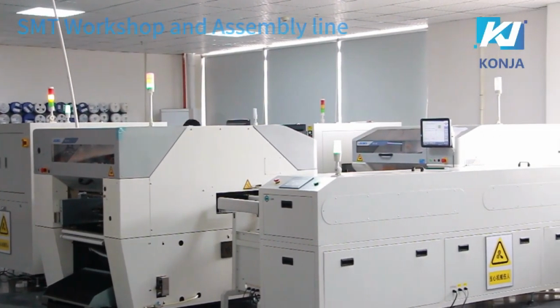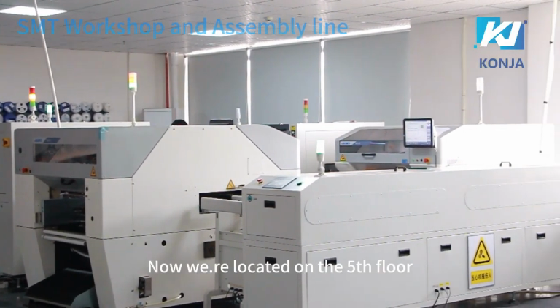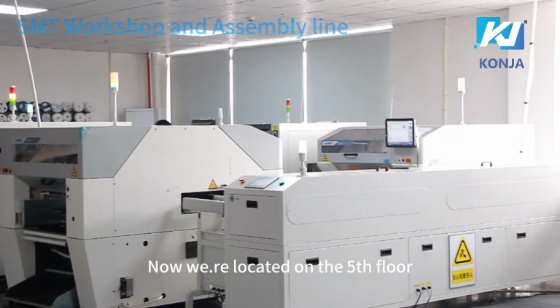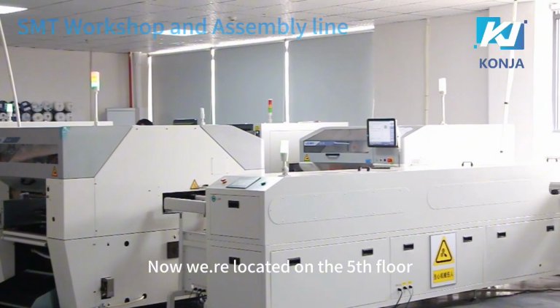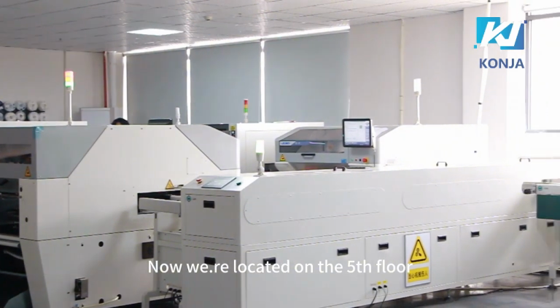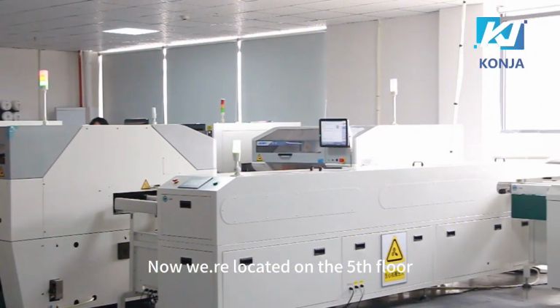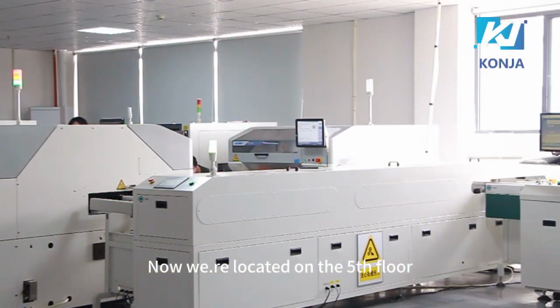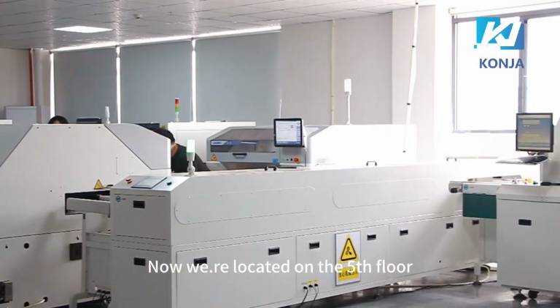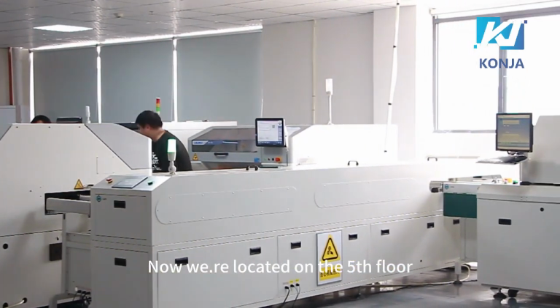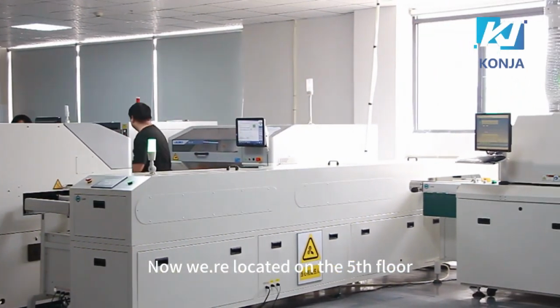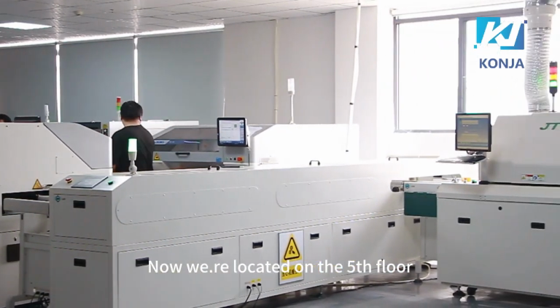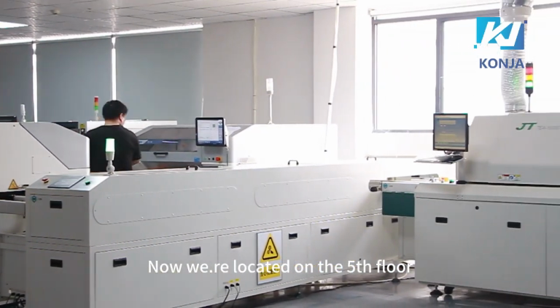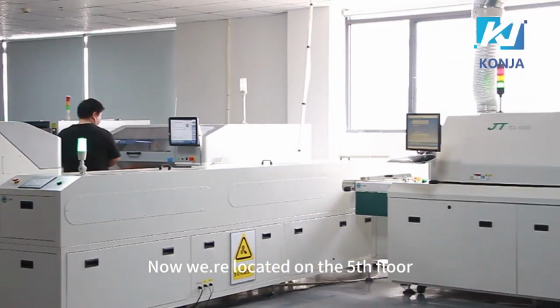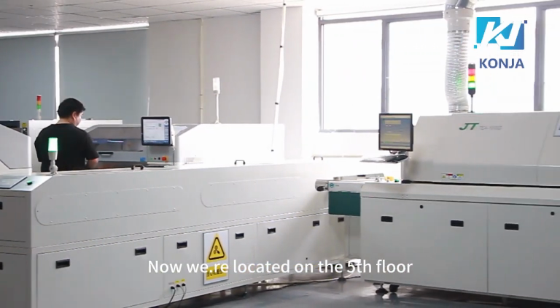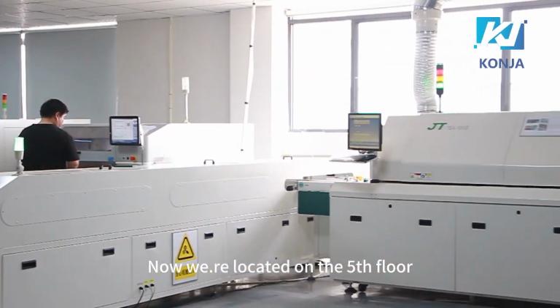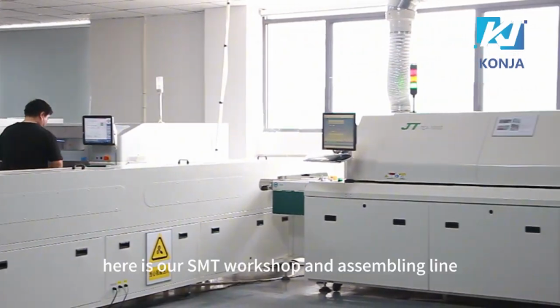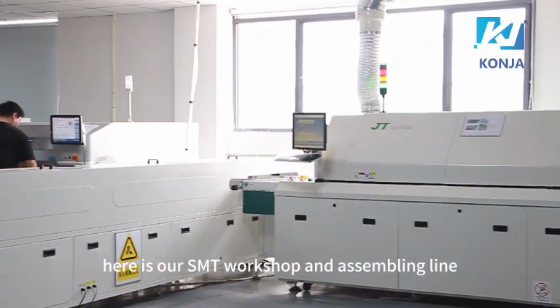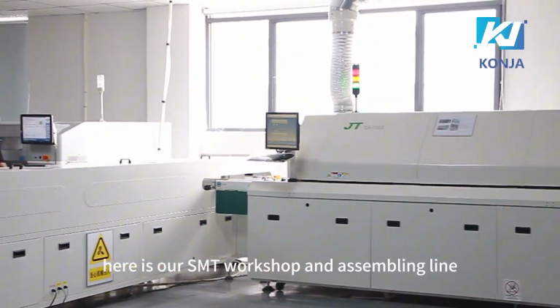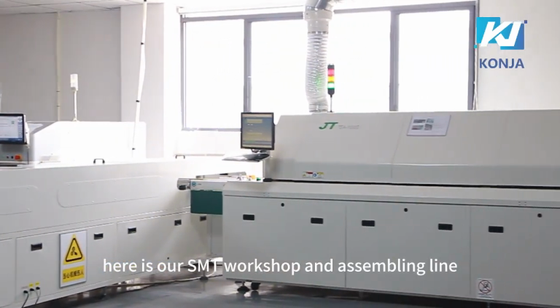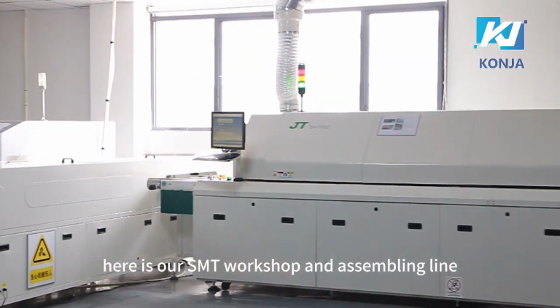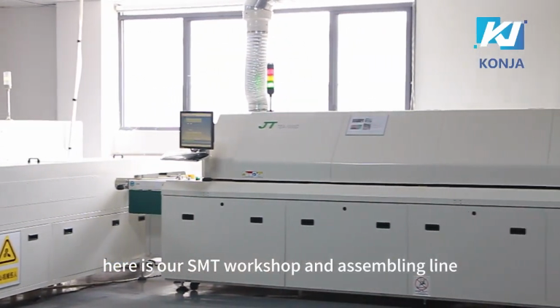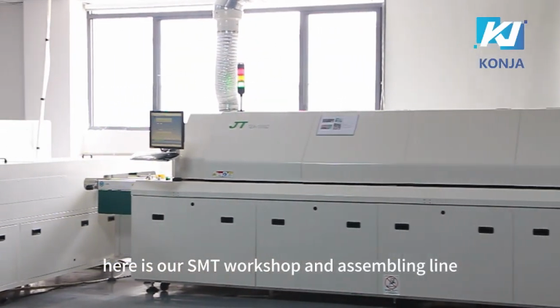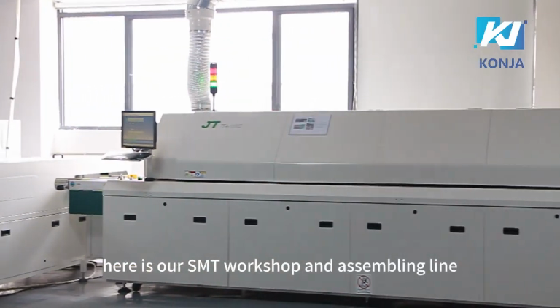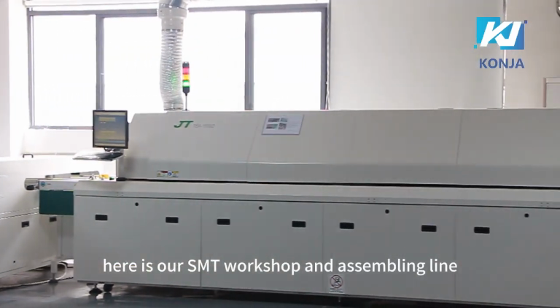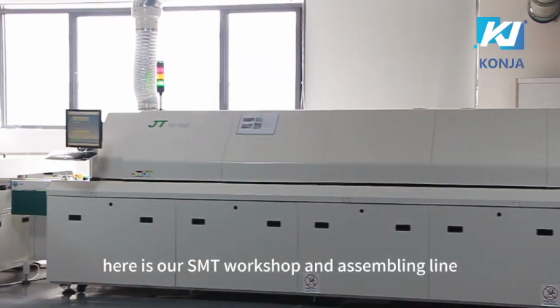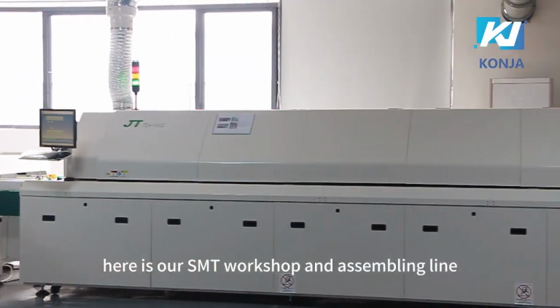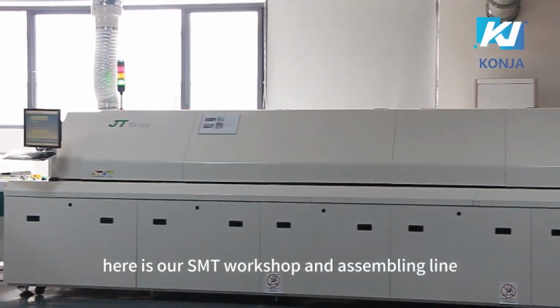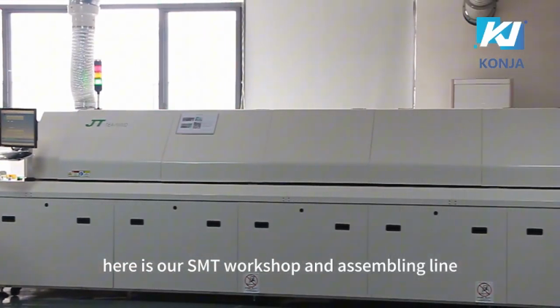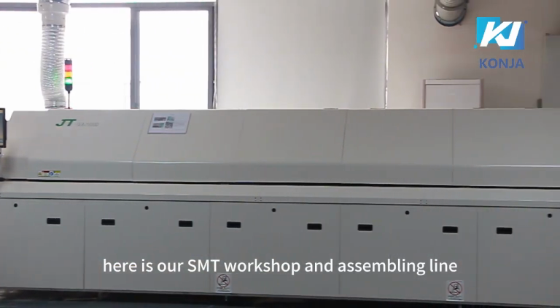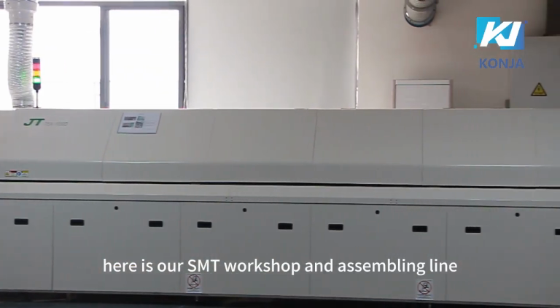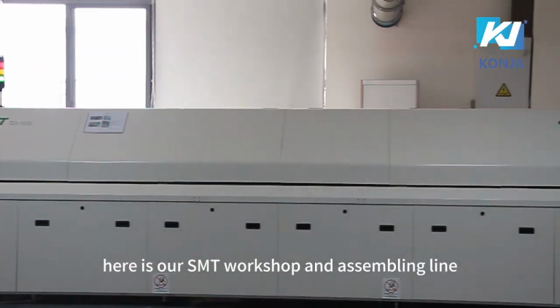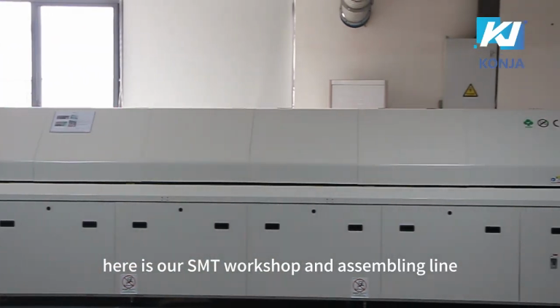We are now located on the fifth floor. Here is our SMT workshop and assembling line.